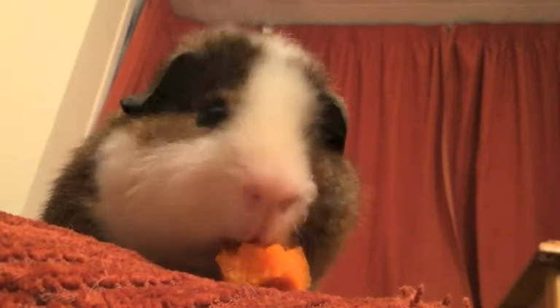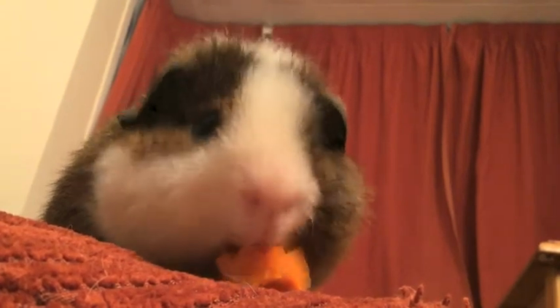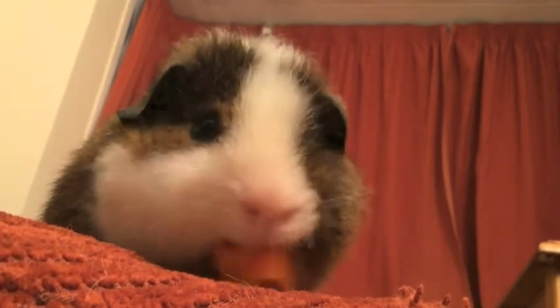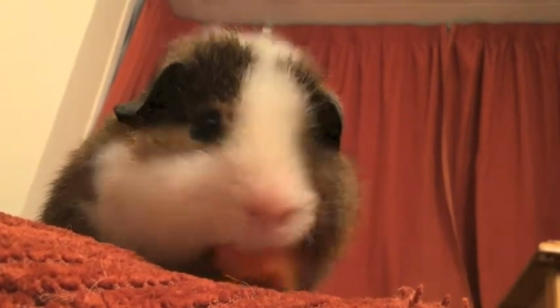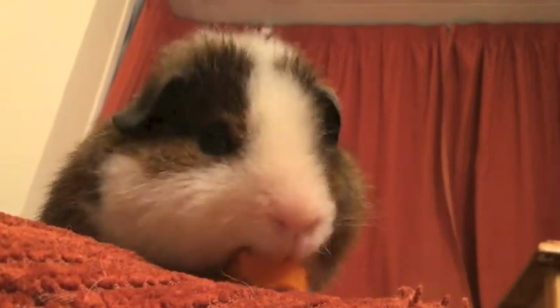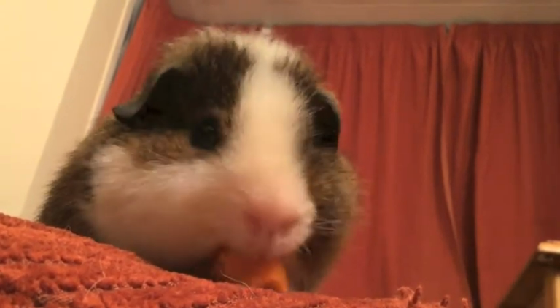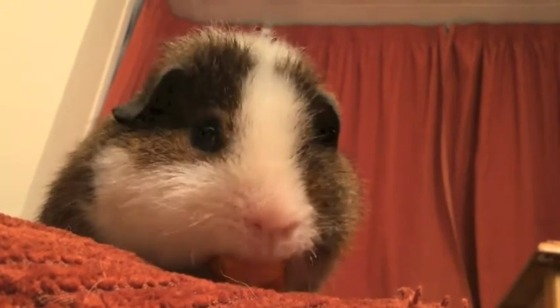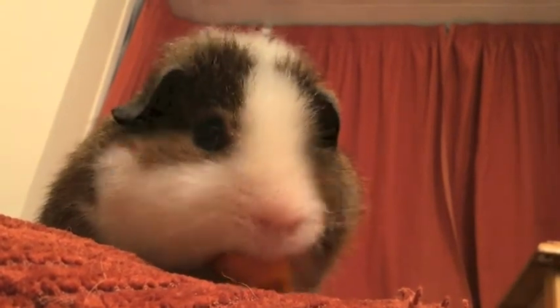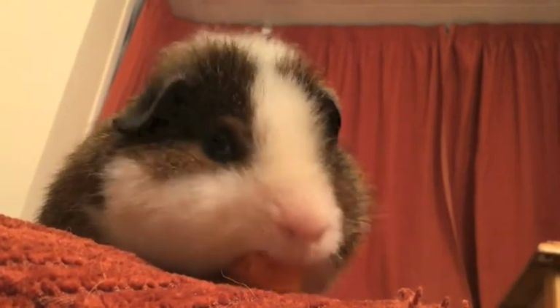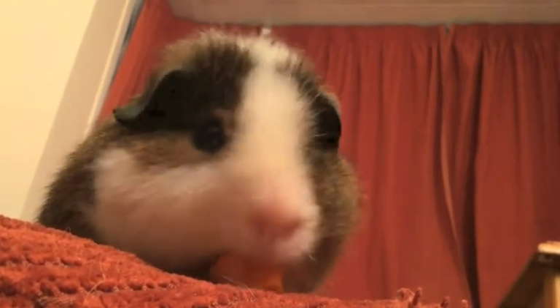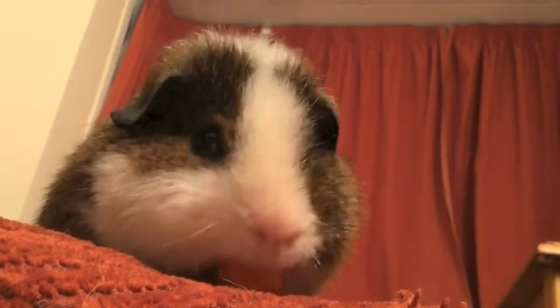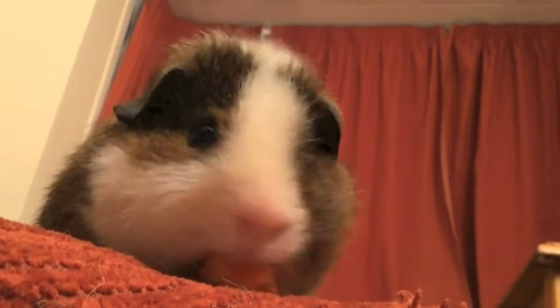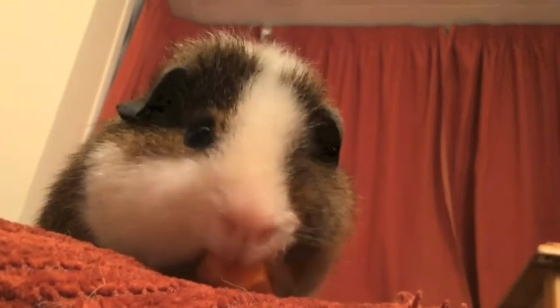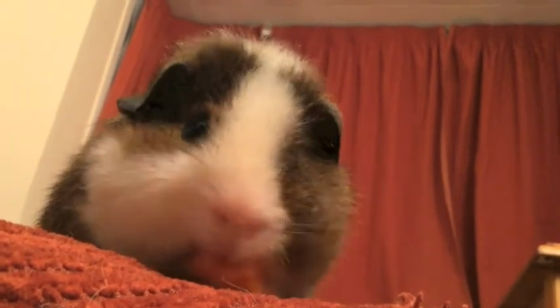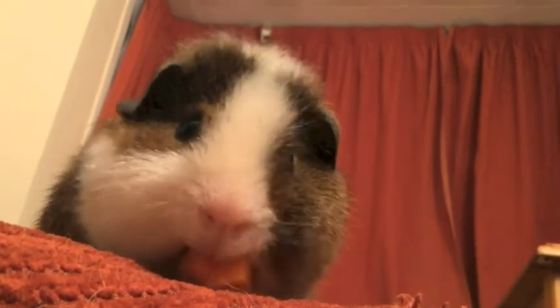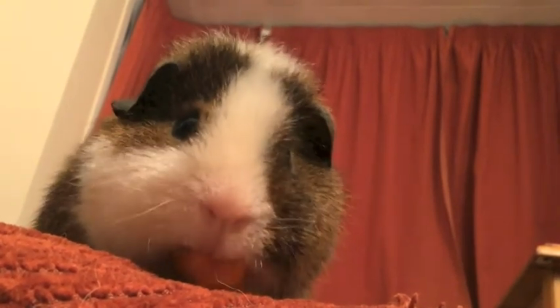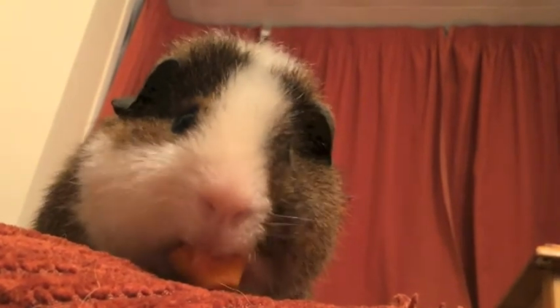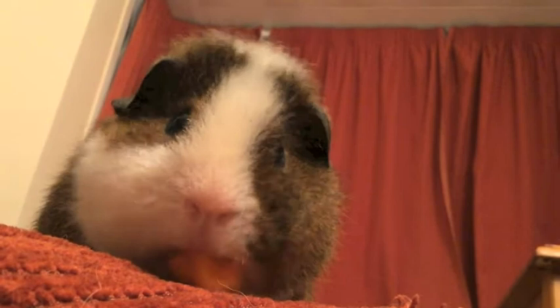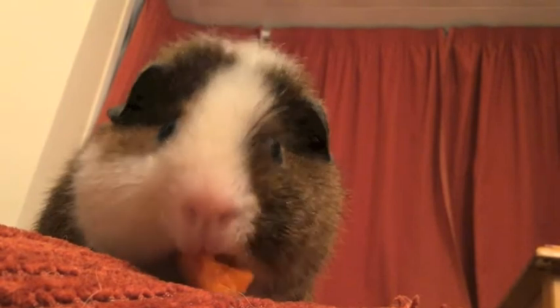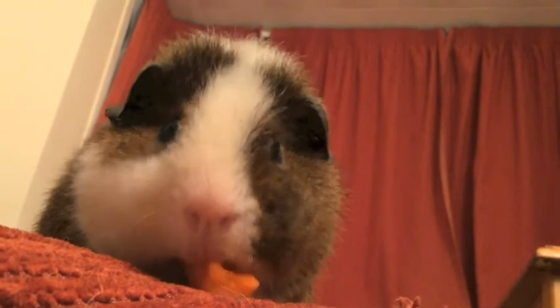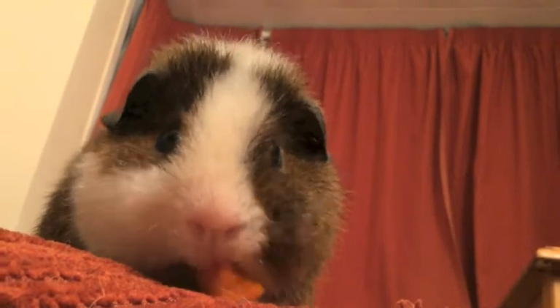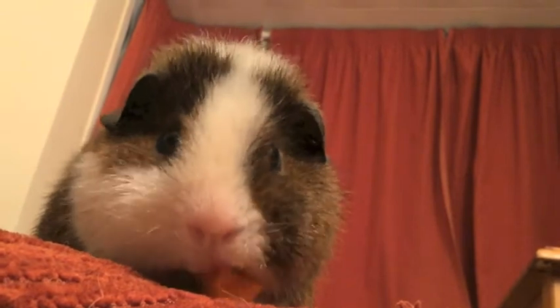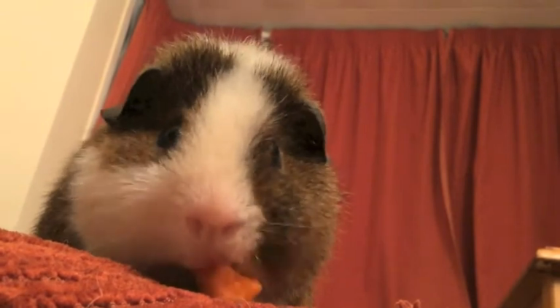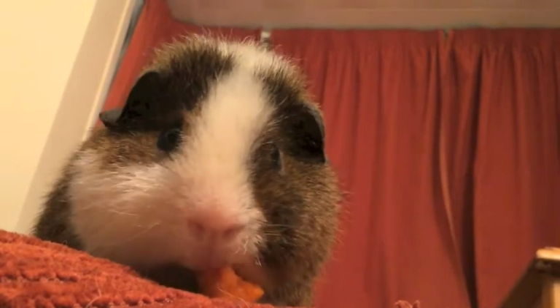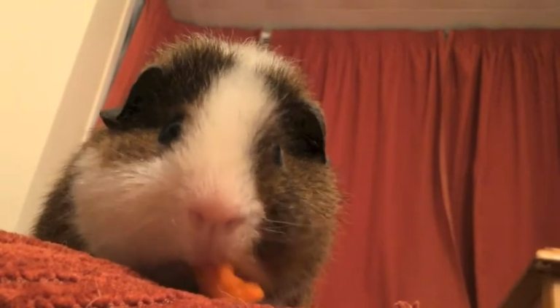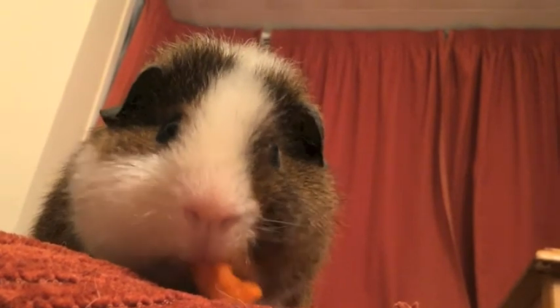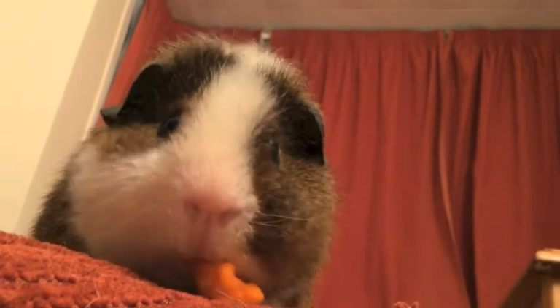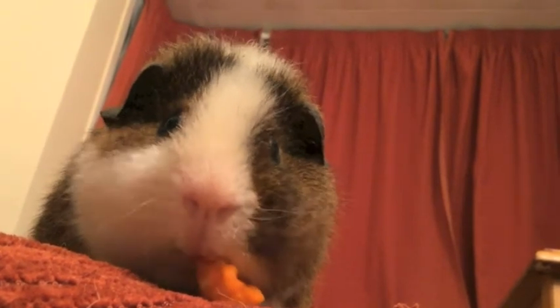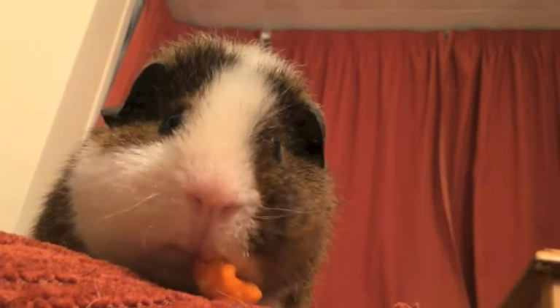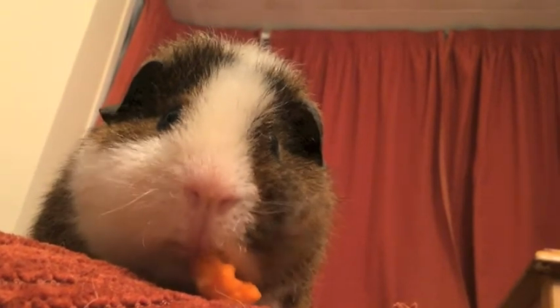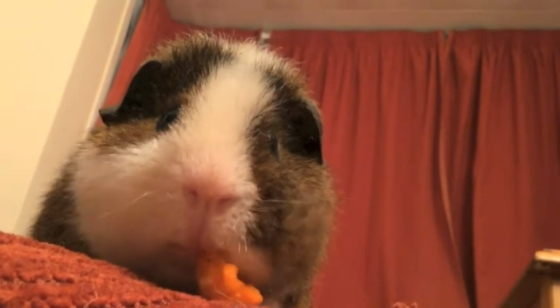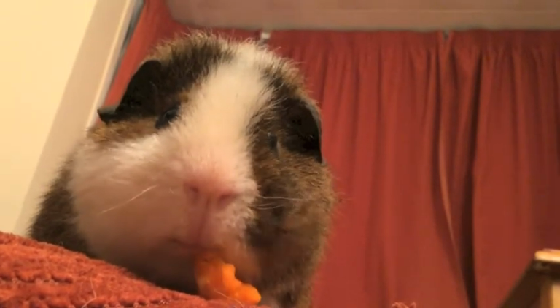So that's the end of this video. I'll see you next video. Bye guys! Guinea pigs are so cute.